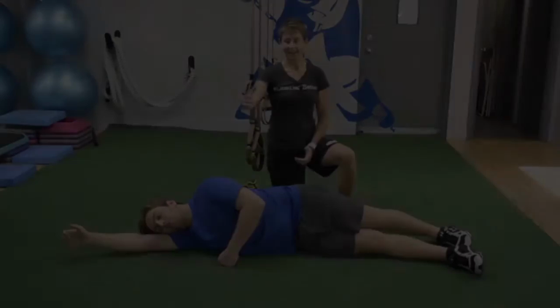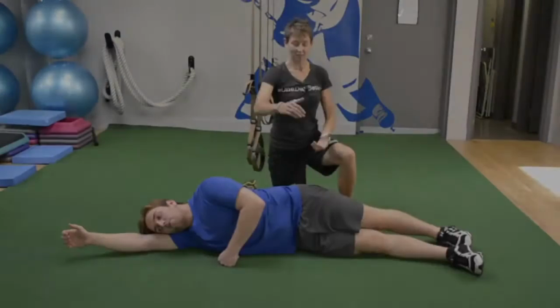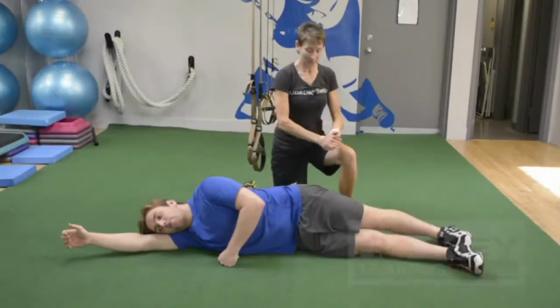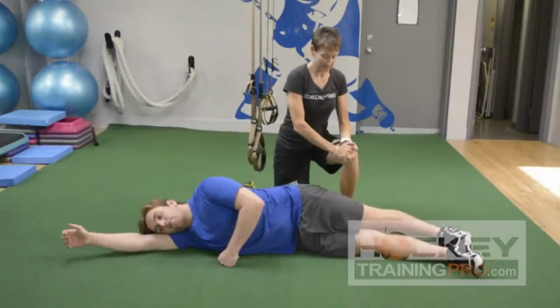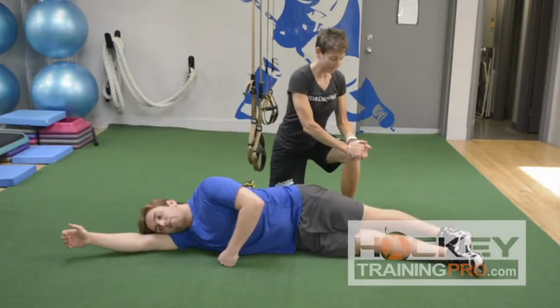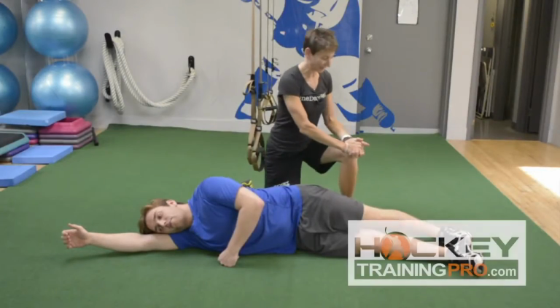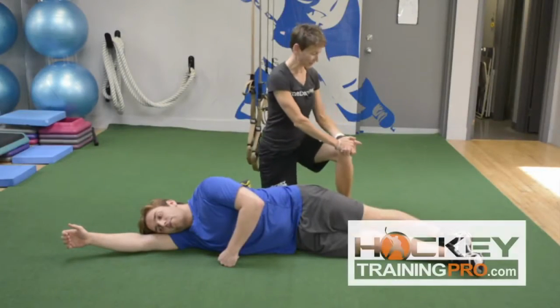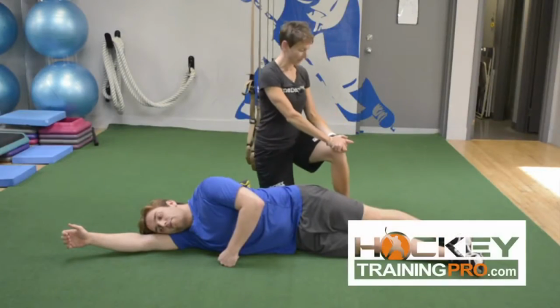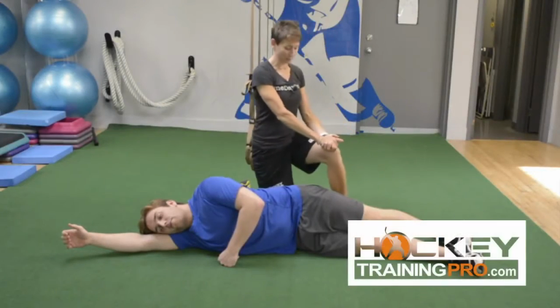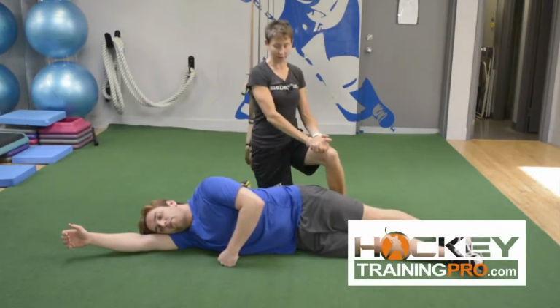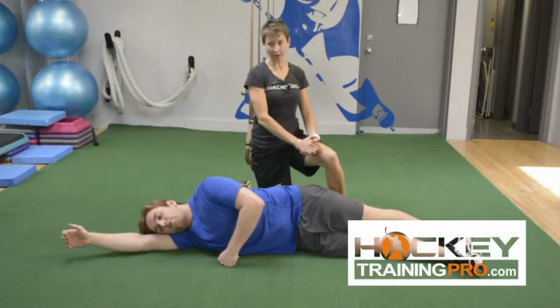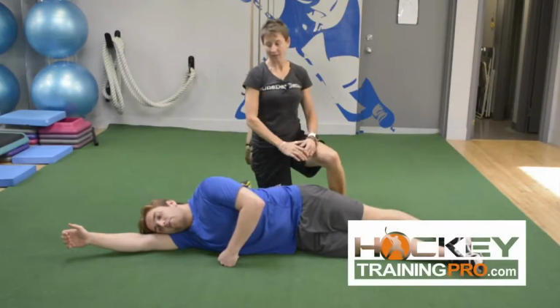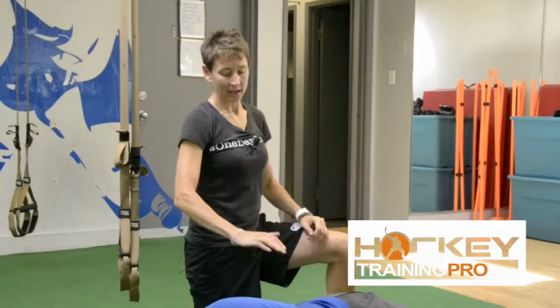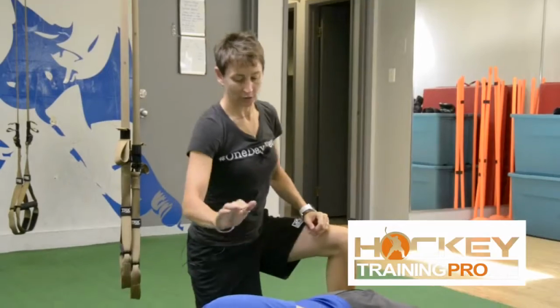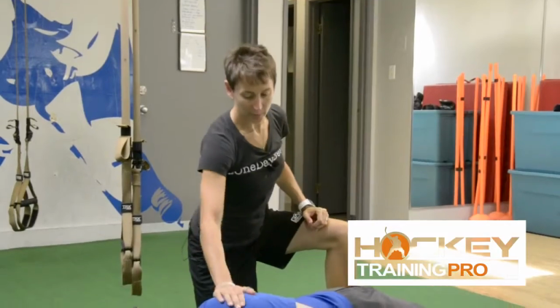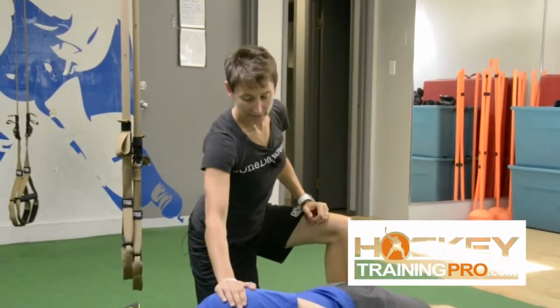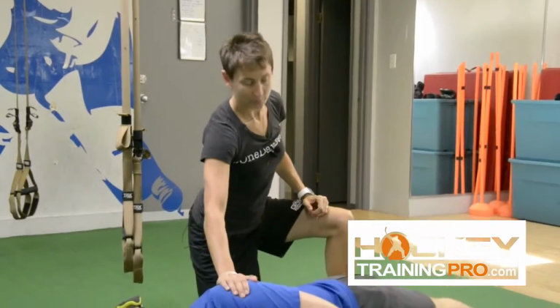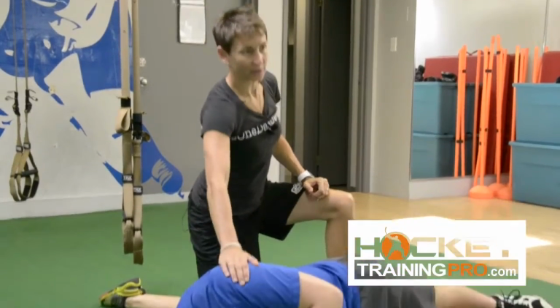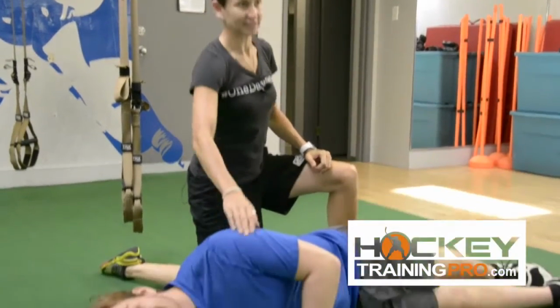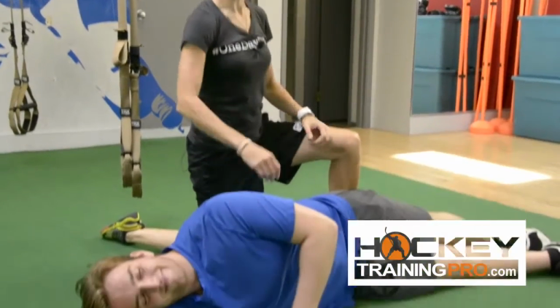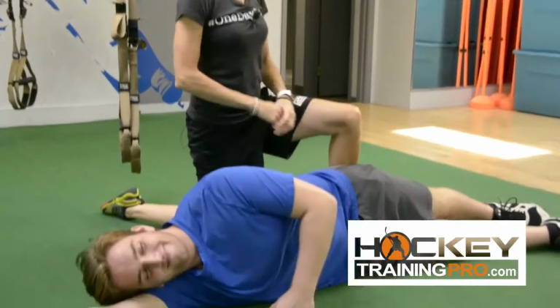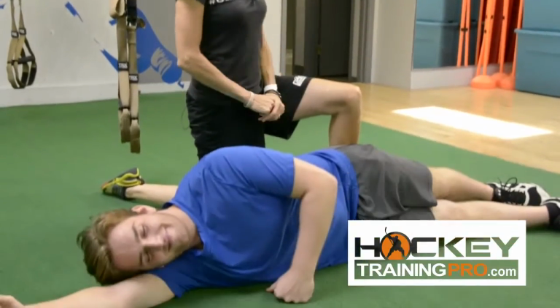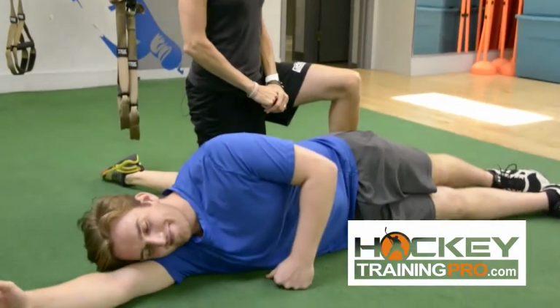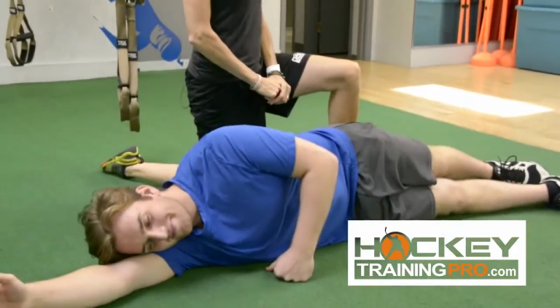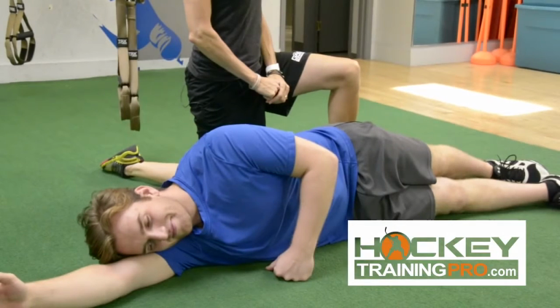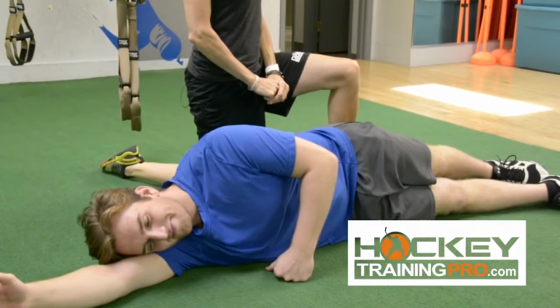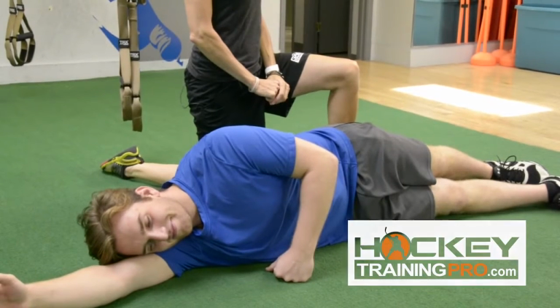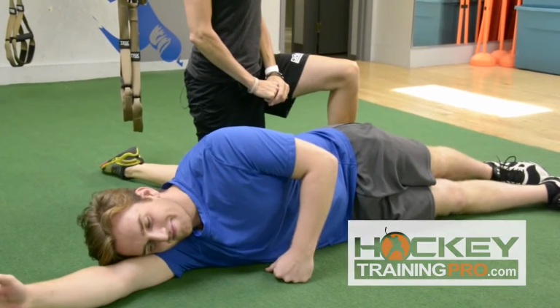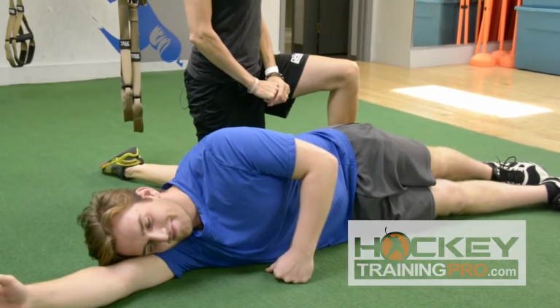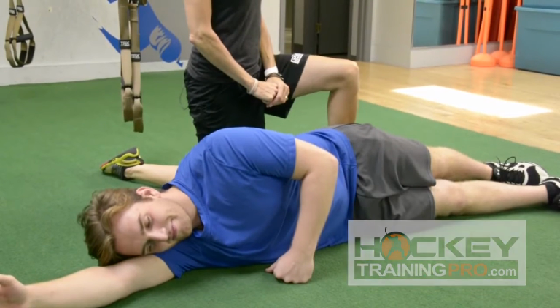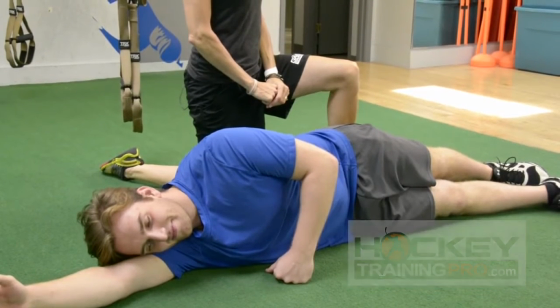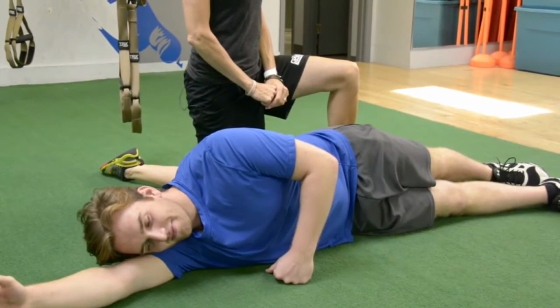Hey, it's Maria here from HockeyTrainingPro.com. I'm joined by Pauly T, one of our goalies that we train at Revolution Conditioning.